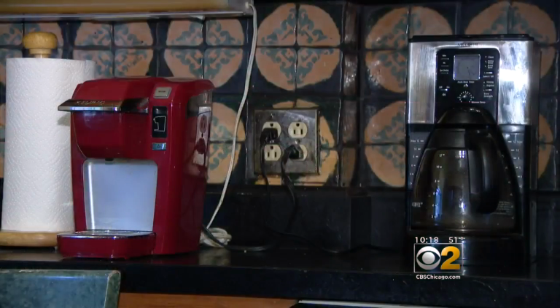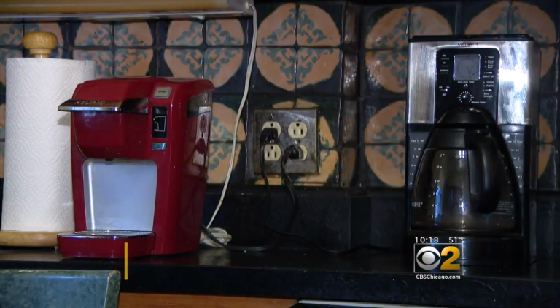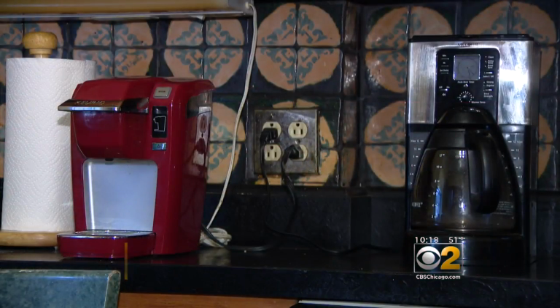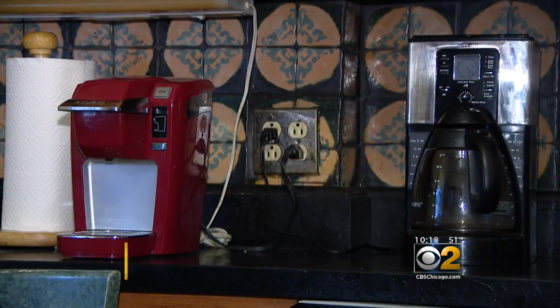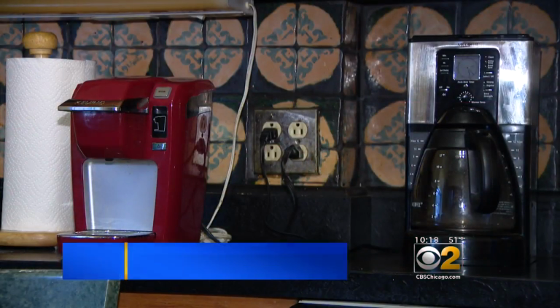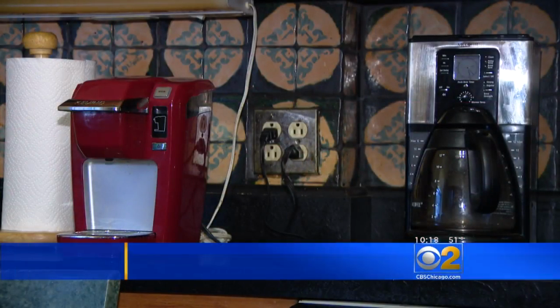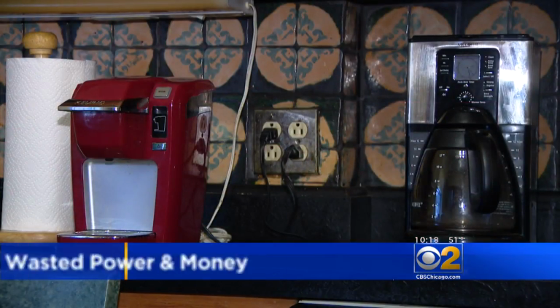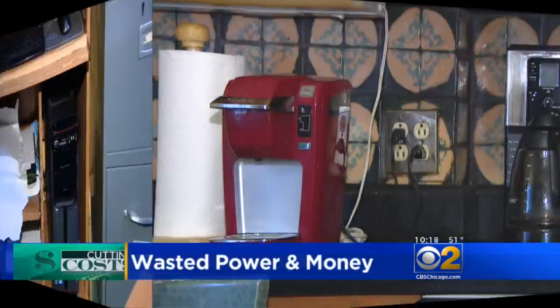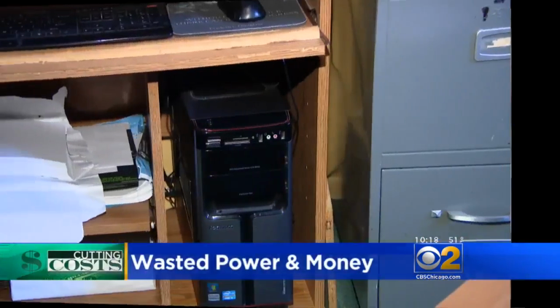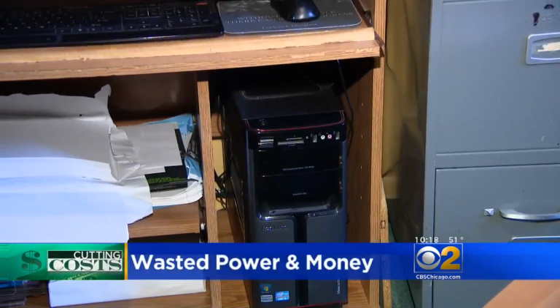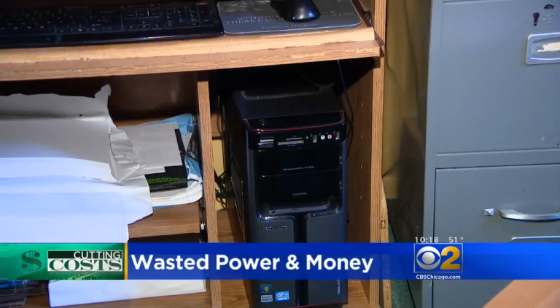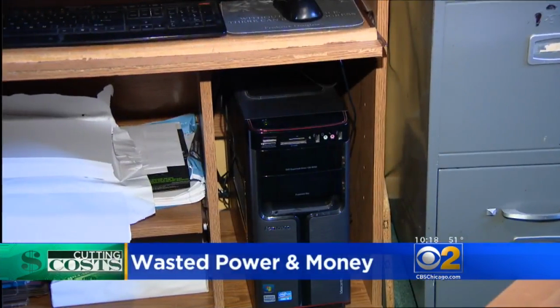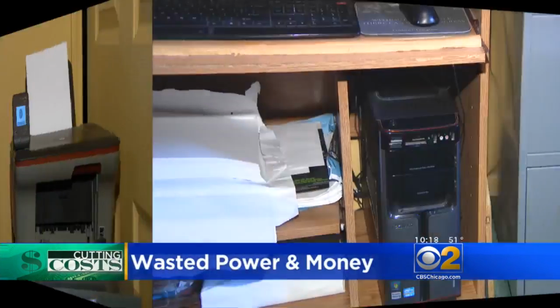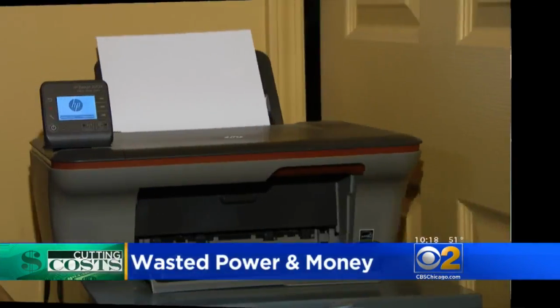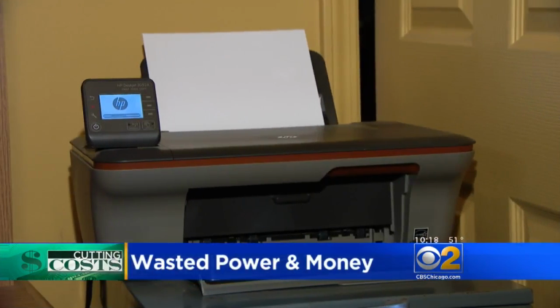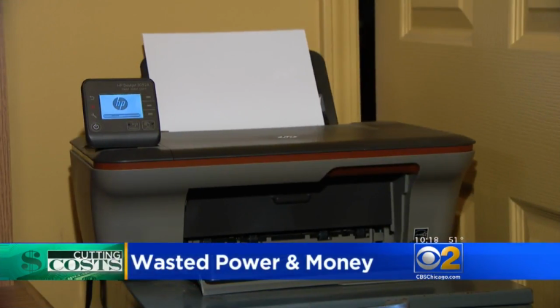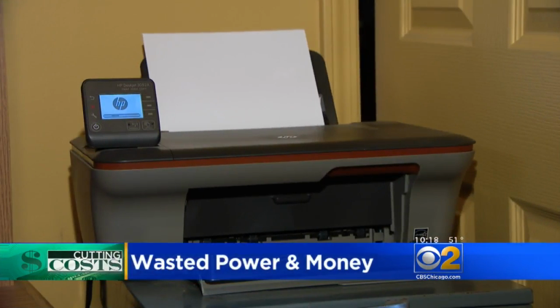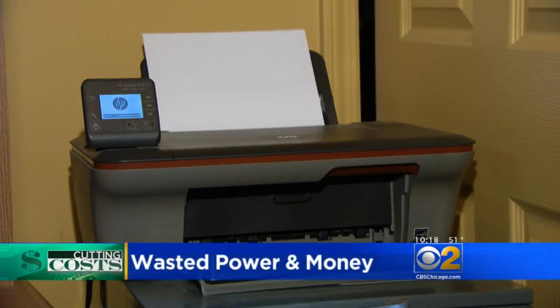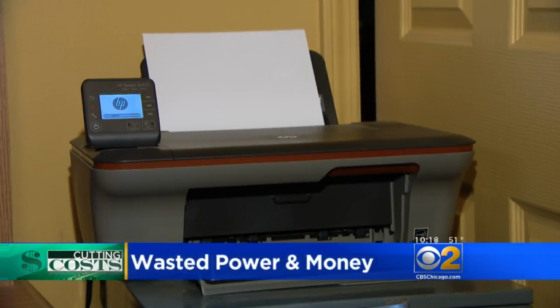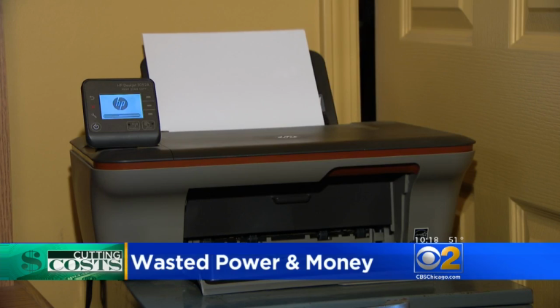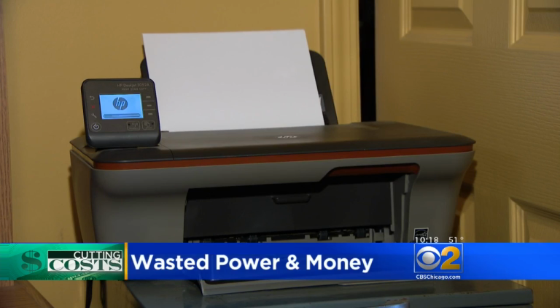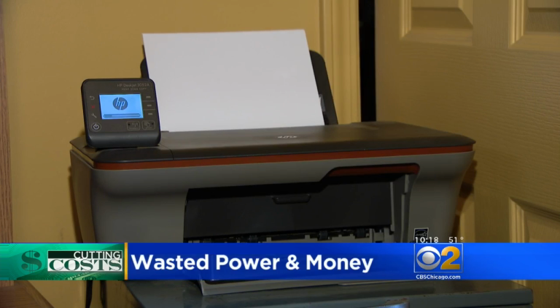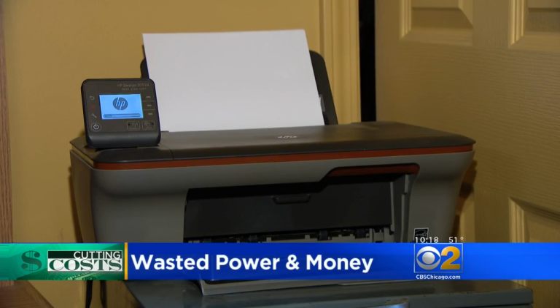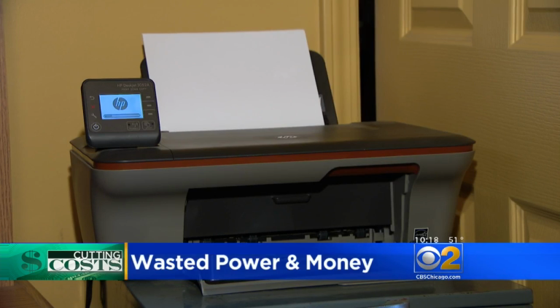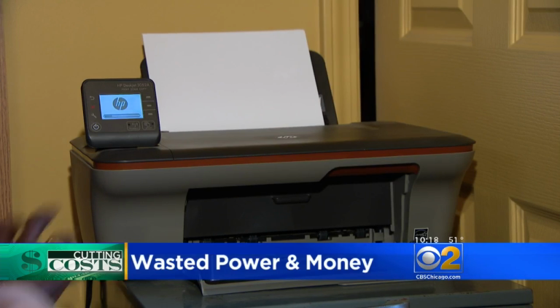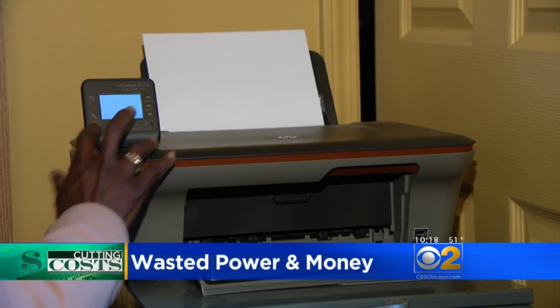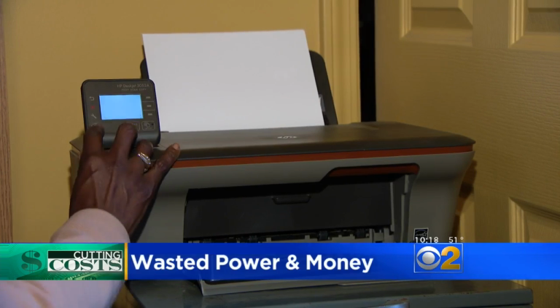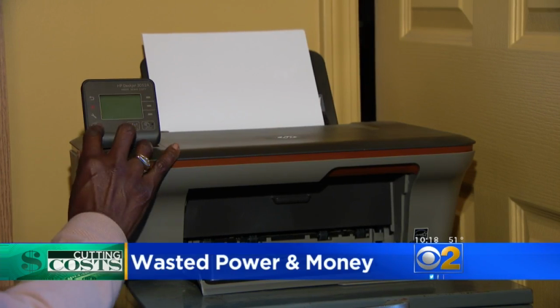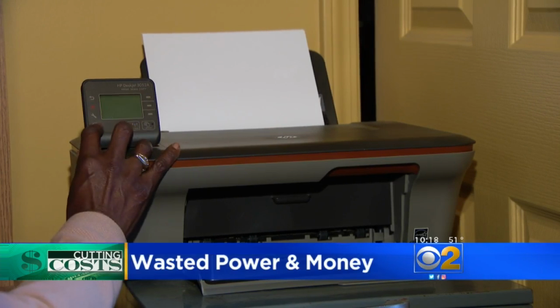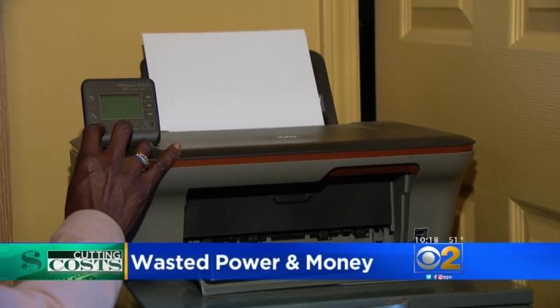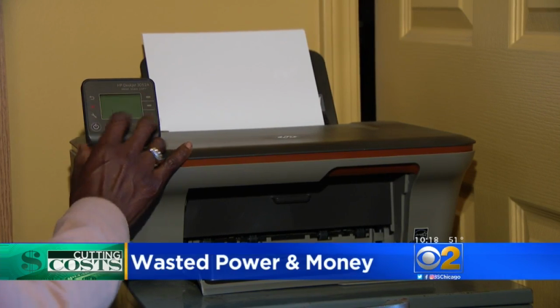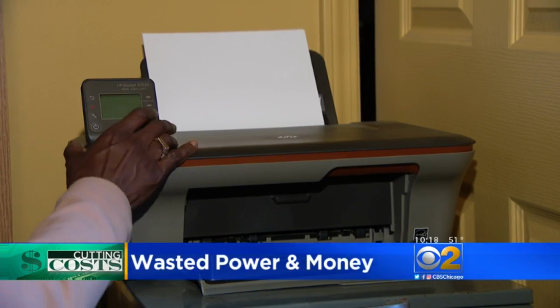Your coffee maker, computer, printer — all eating up power even when turned off.